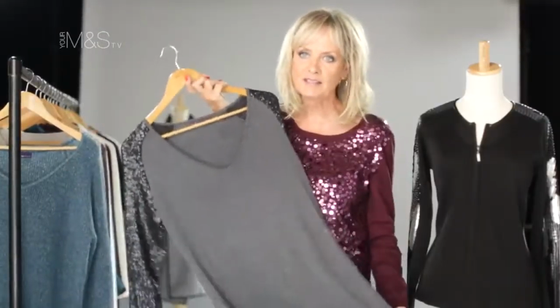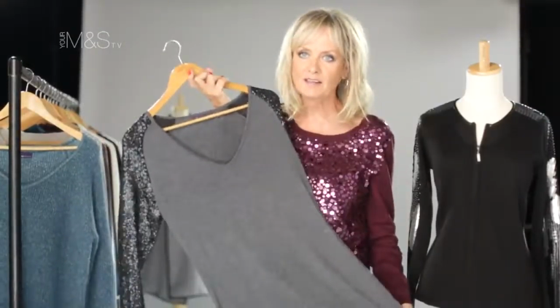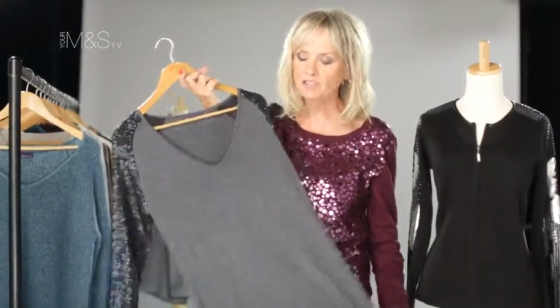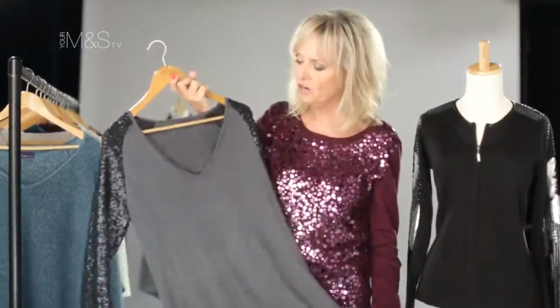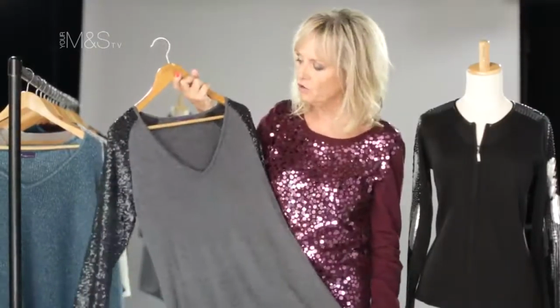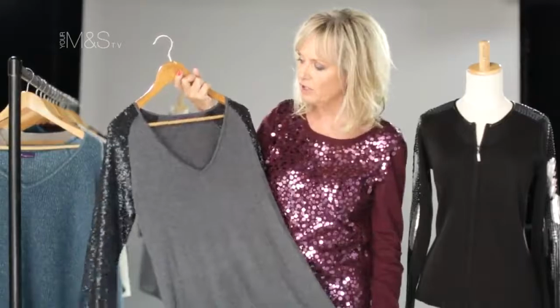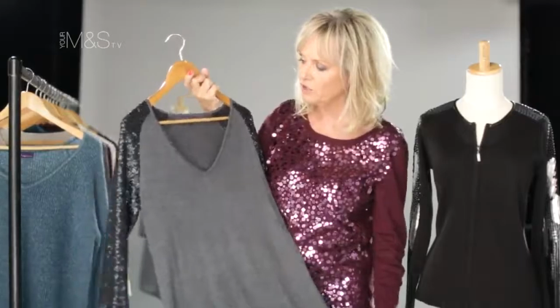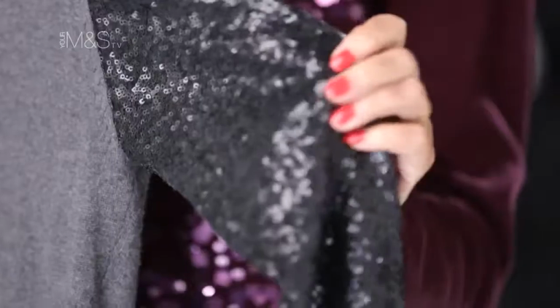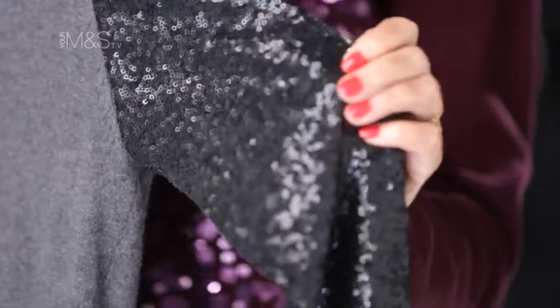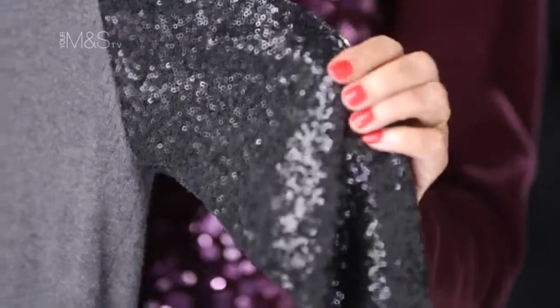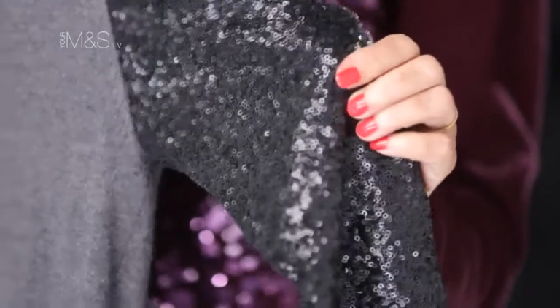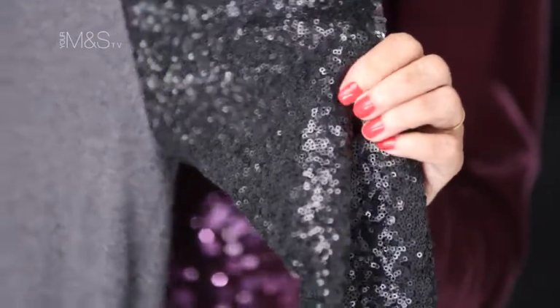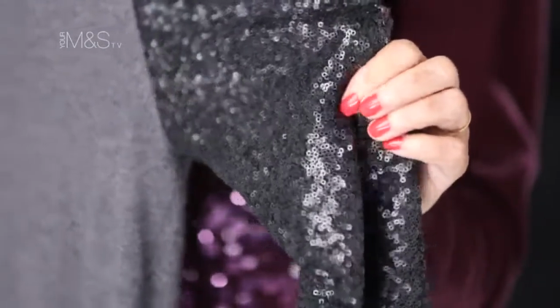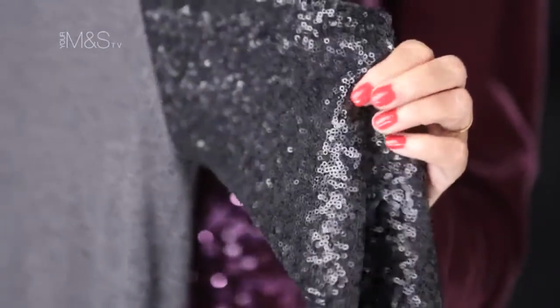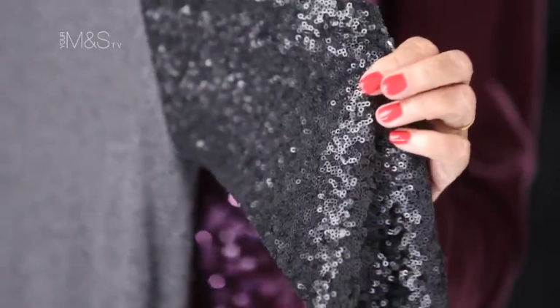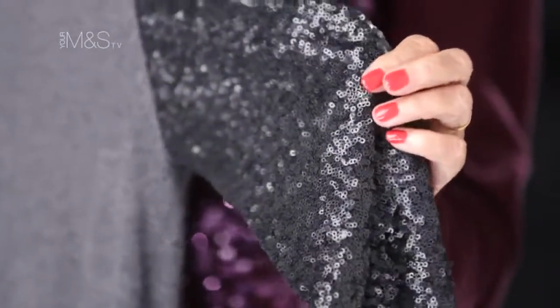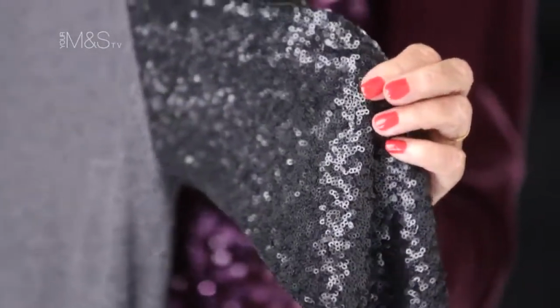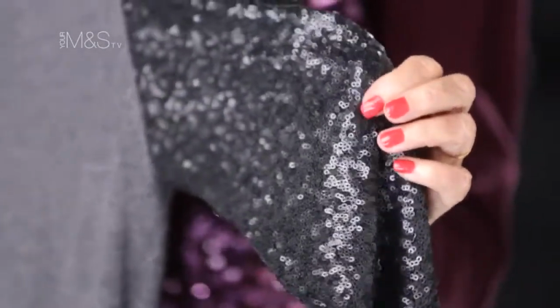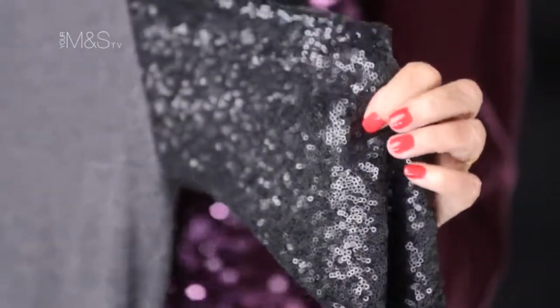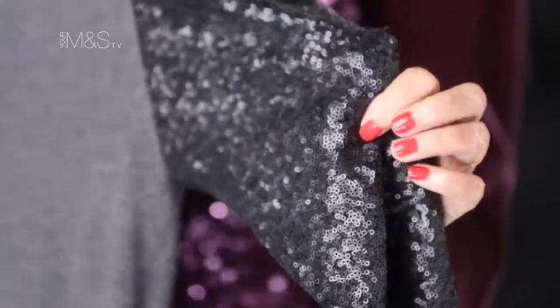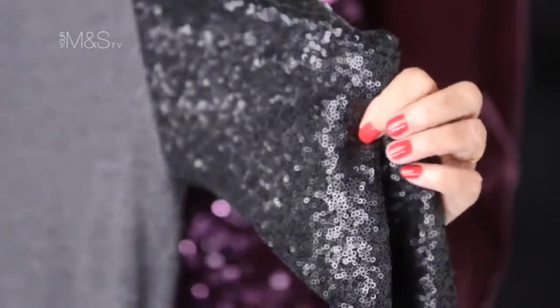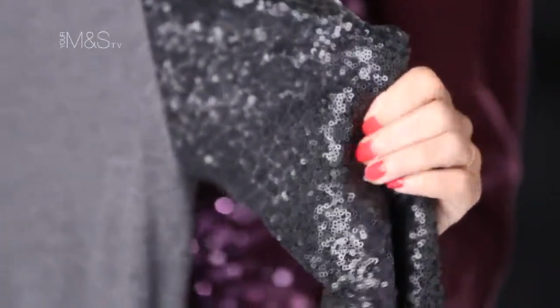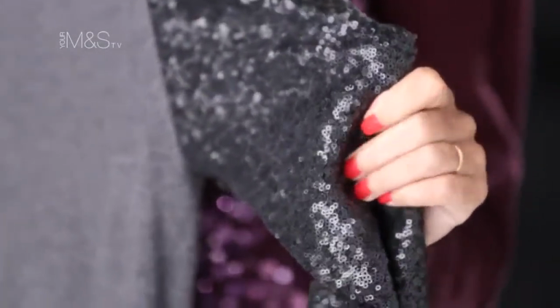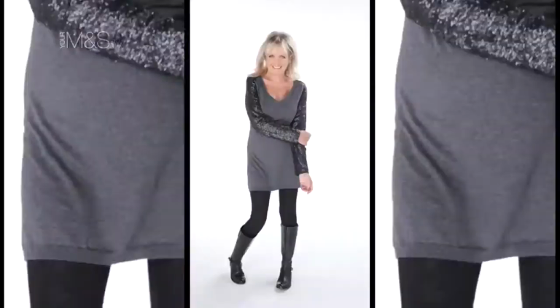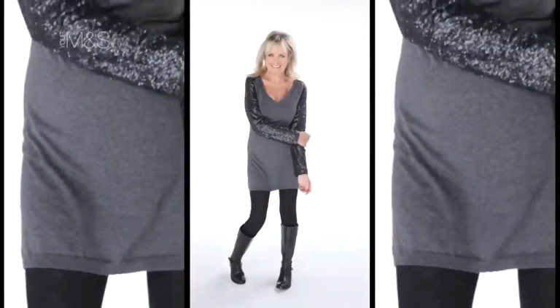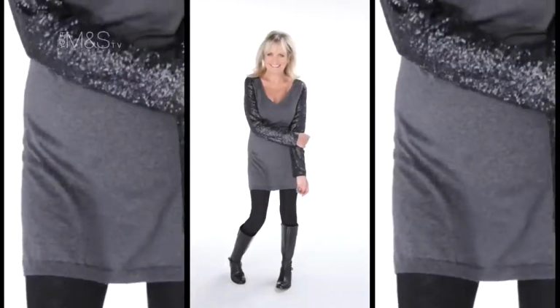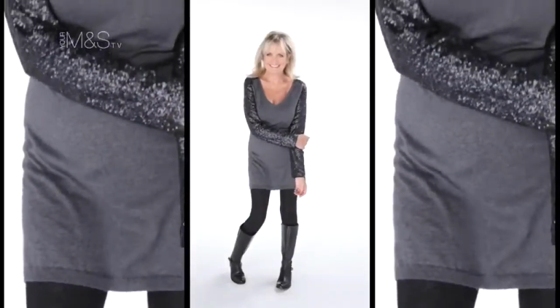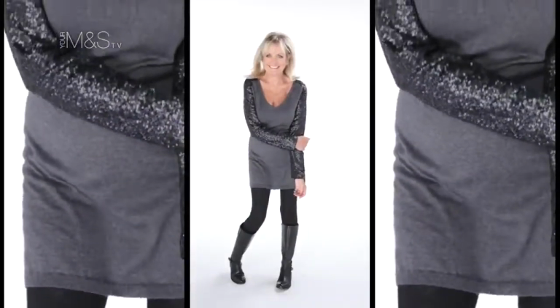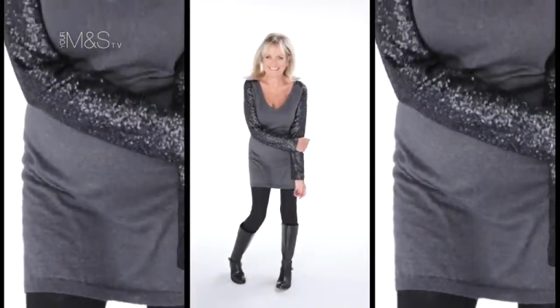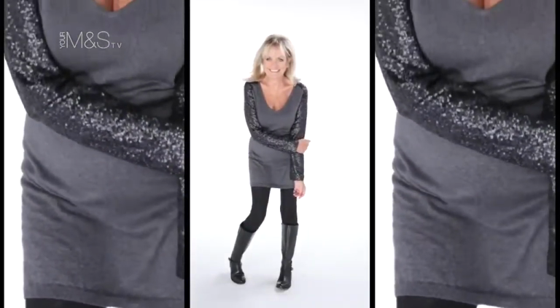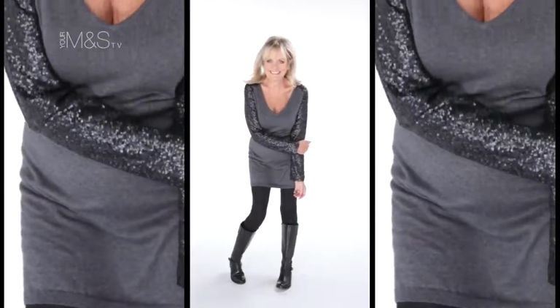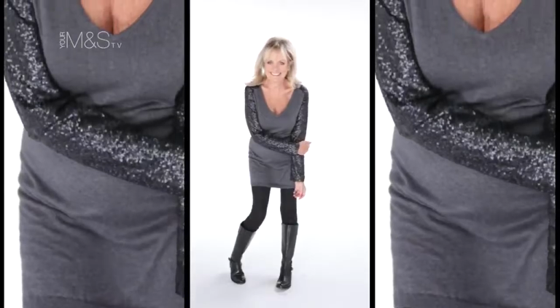This is gorgeous — a charcoal gray tunic with sequin sleeves, and this is really chic on.